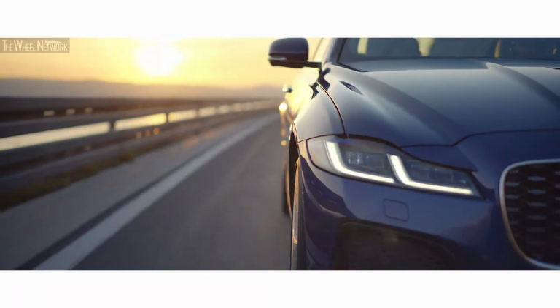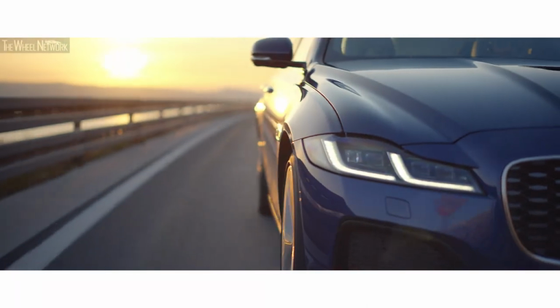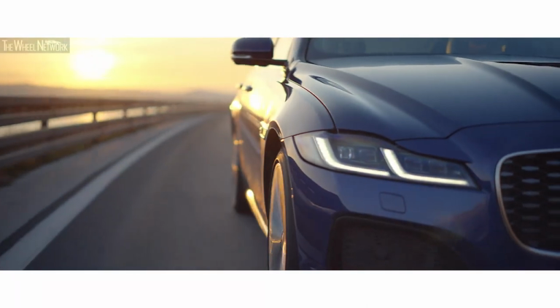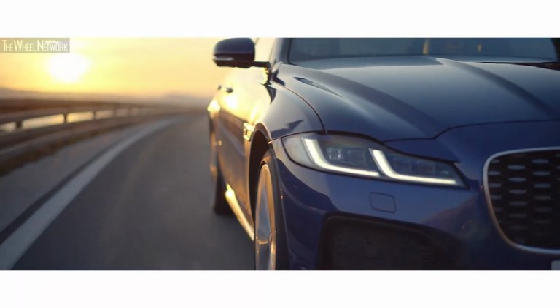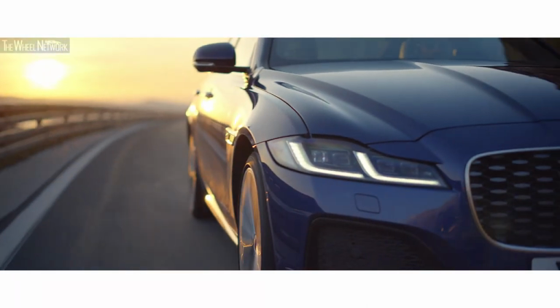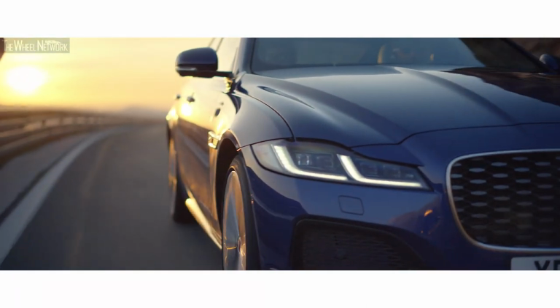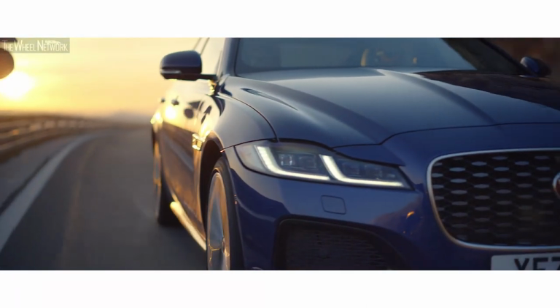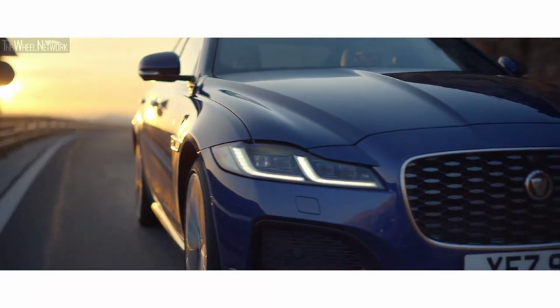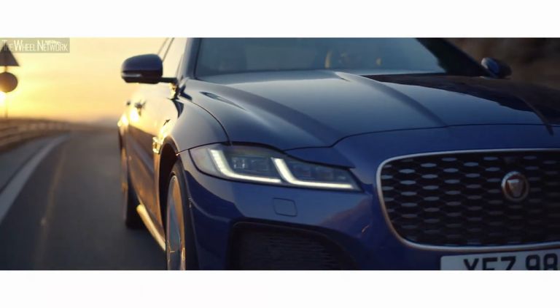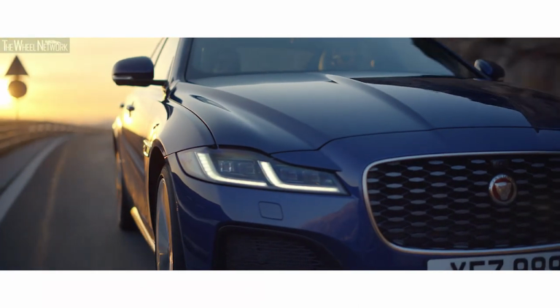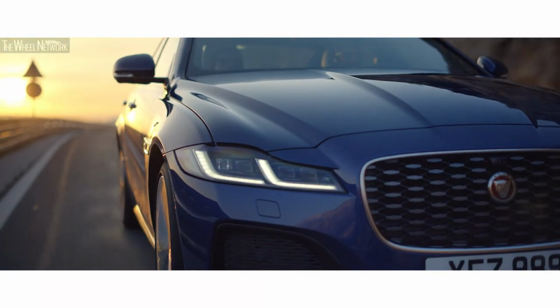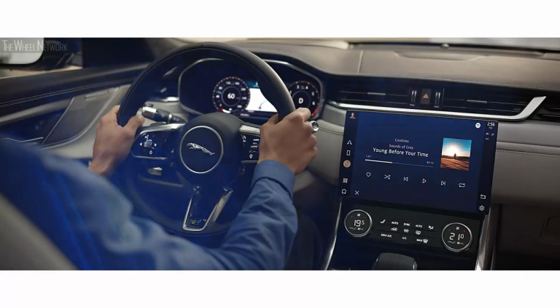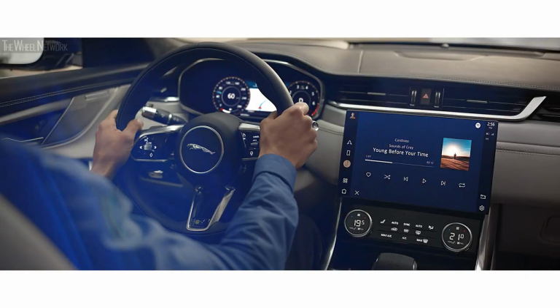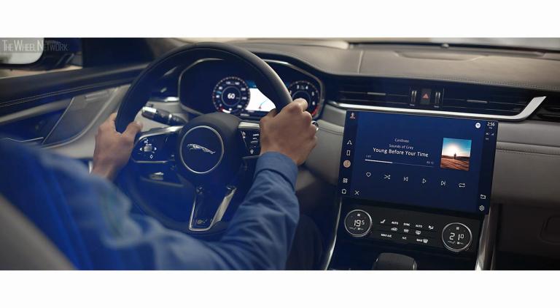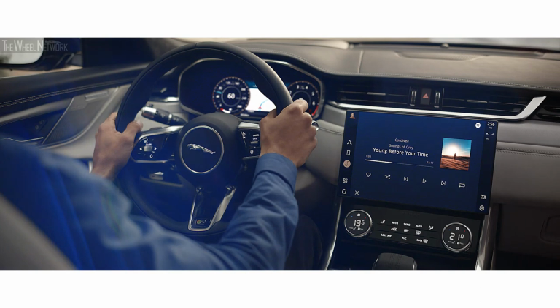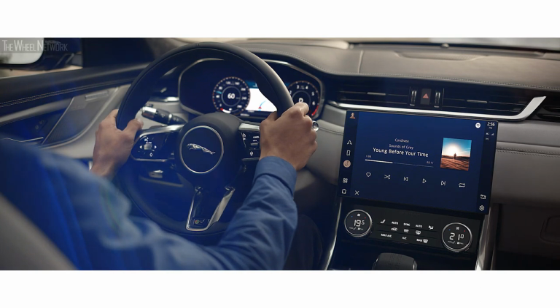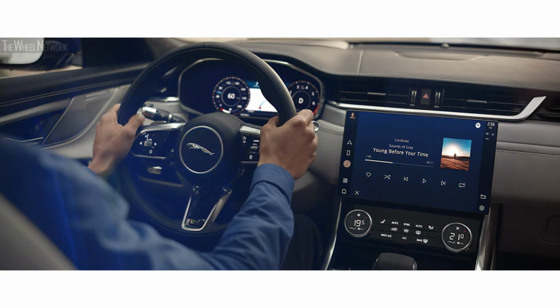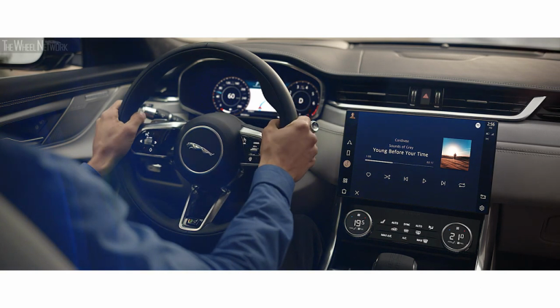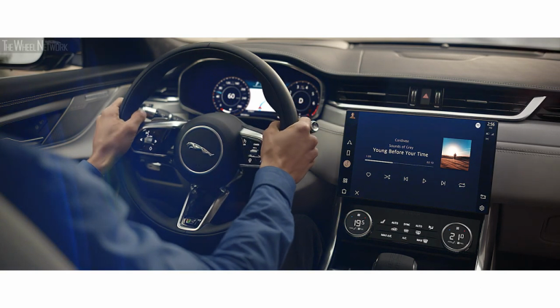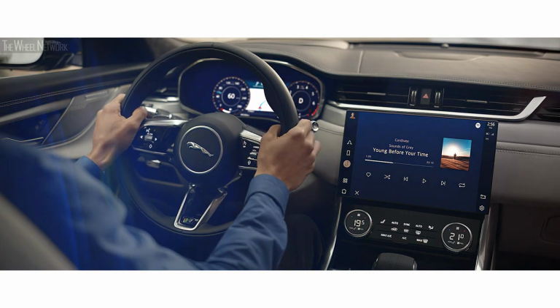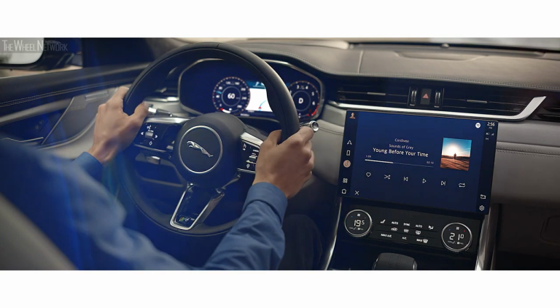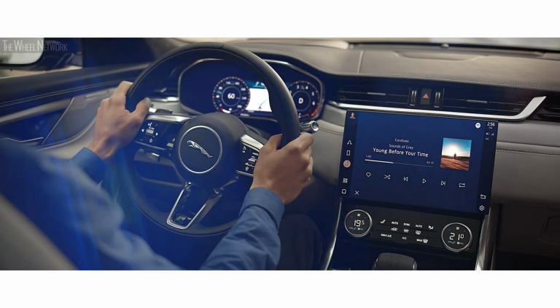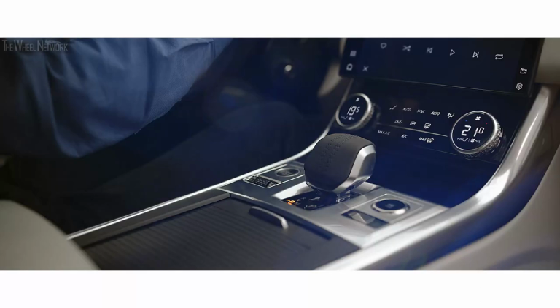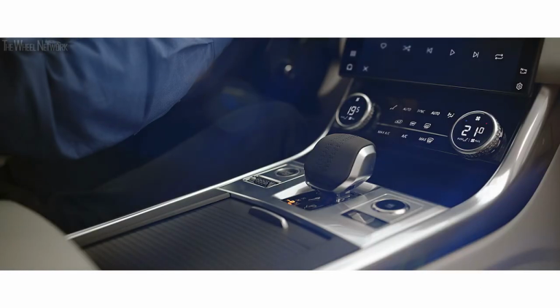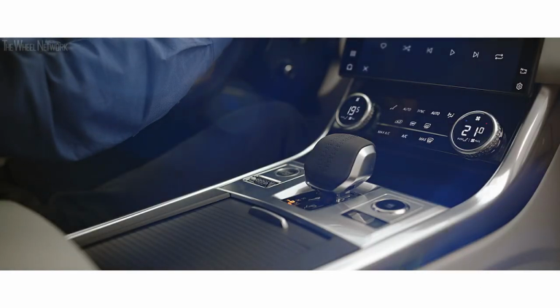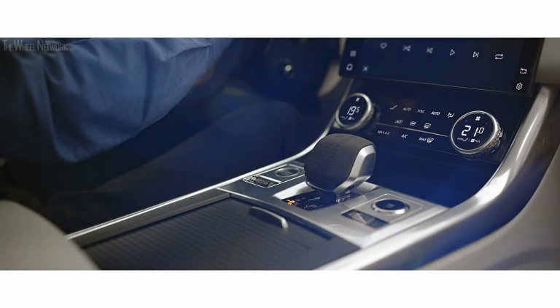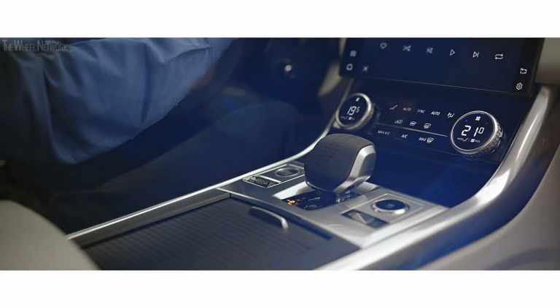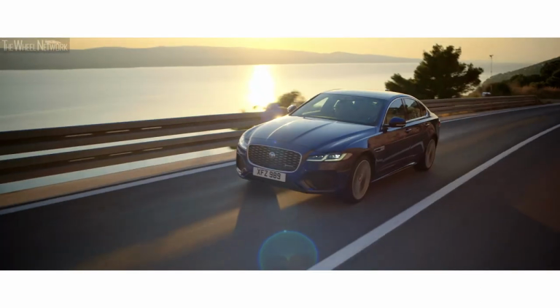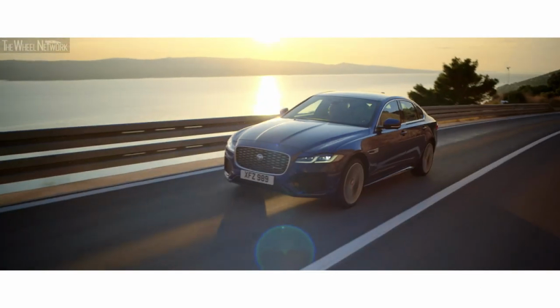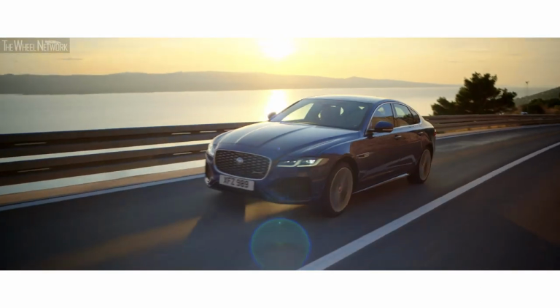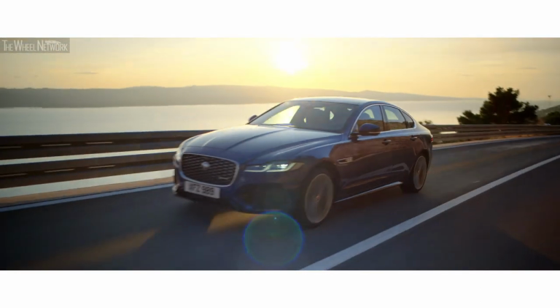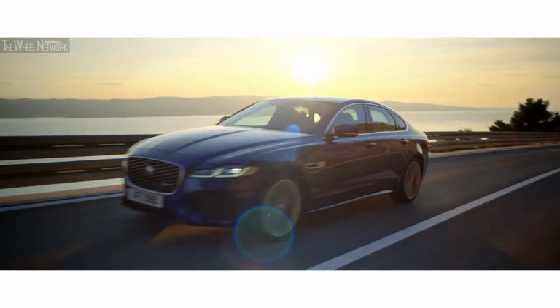Inspired design. Intuitive new technology. Modern luxury and engaging dynamics.